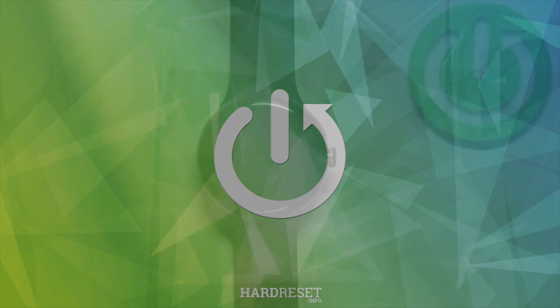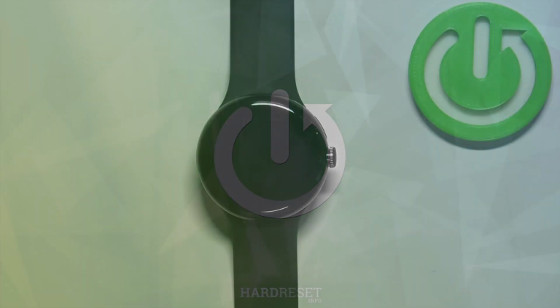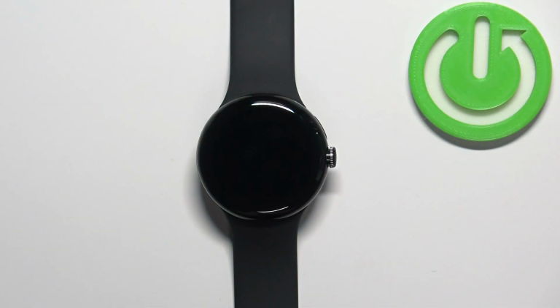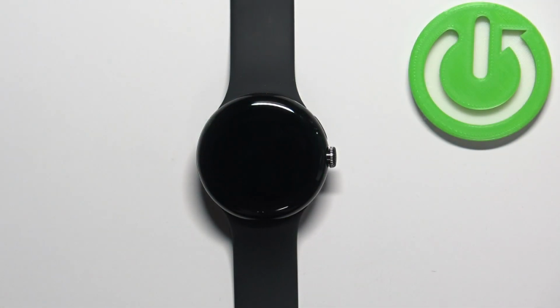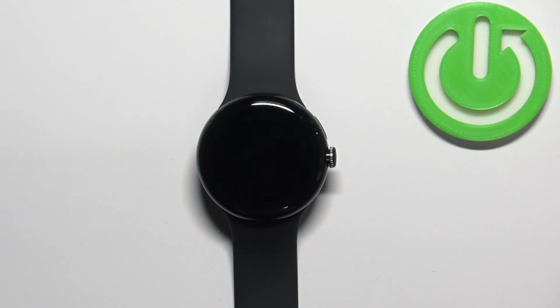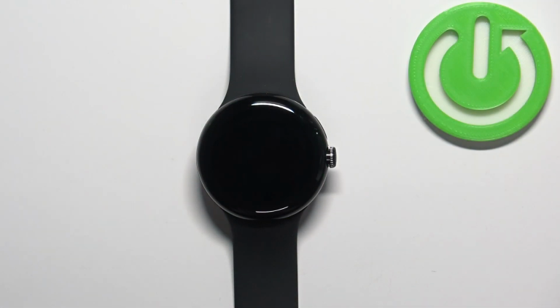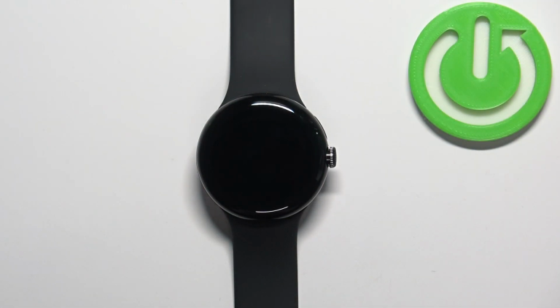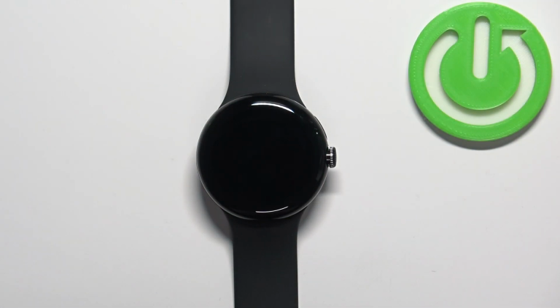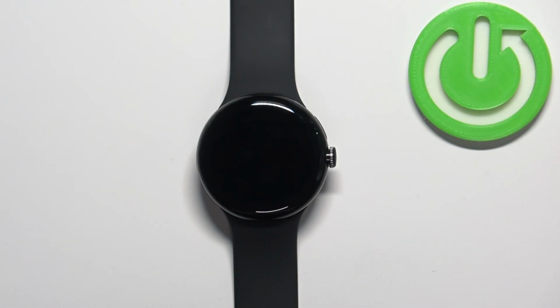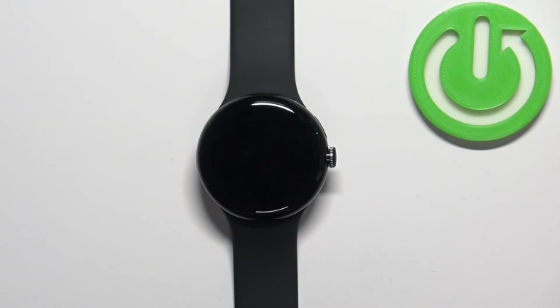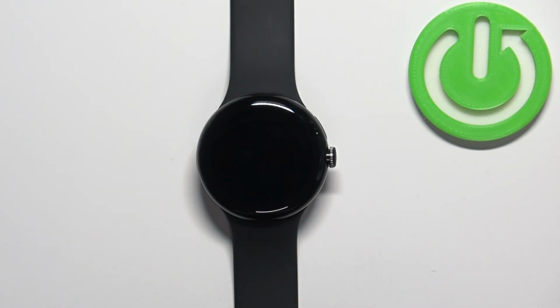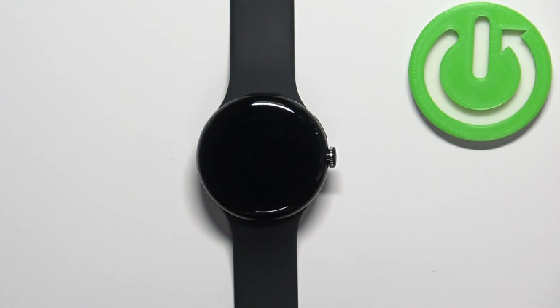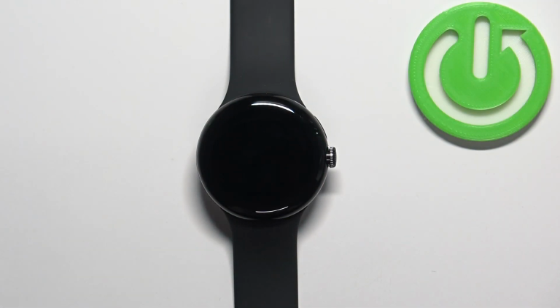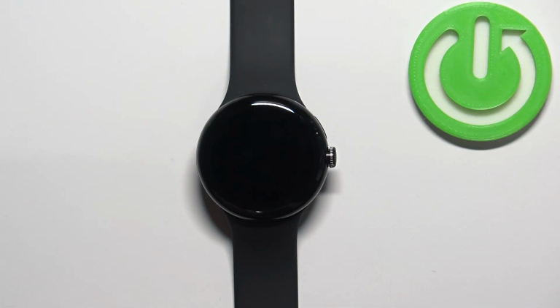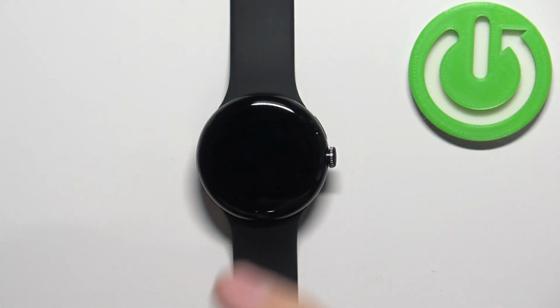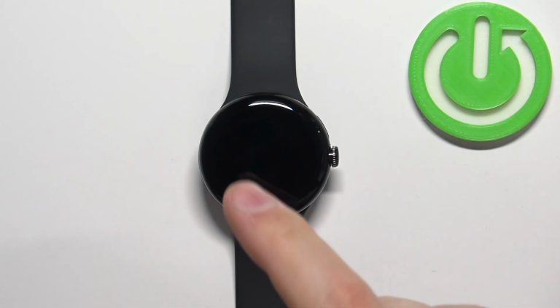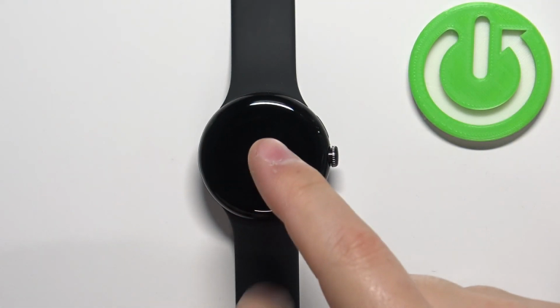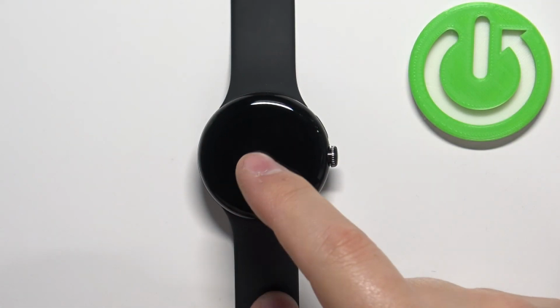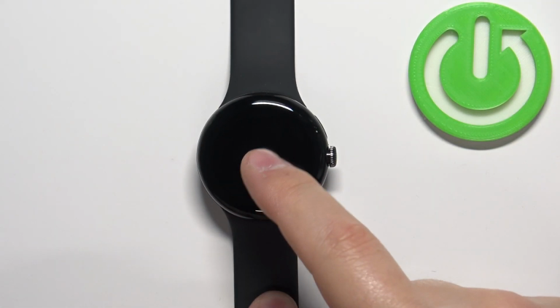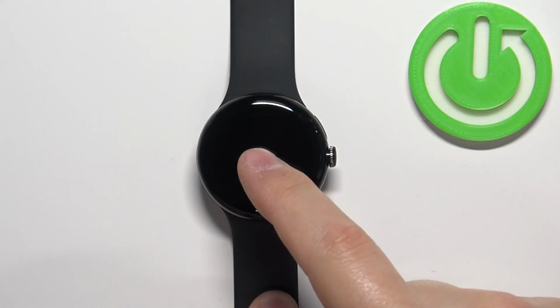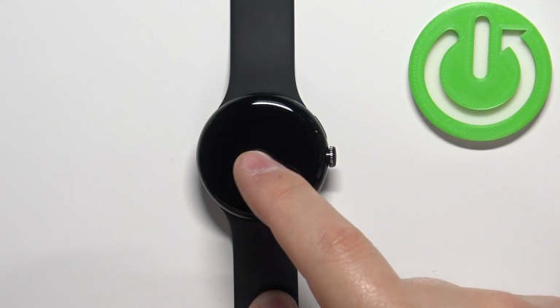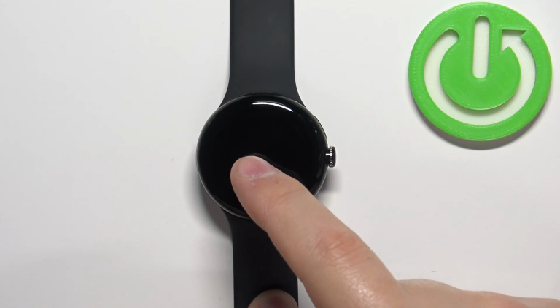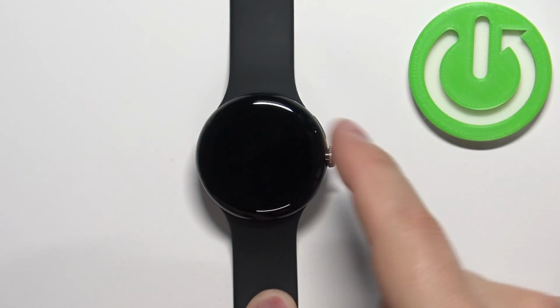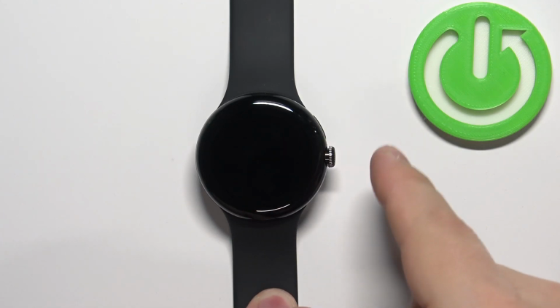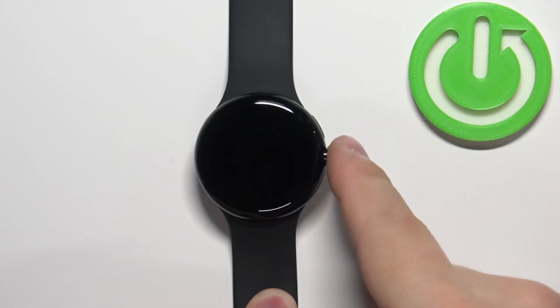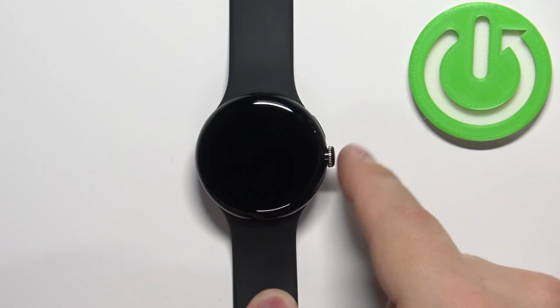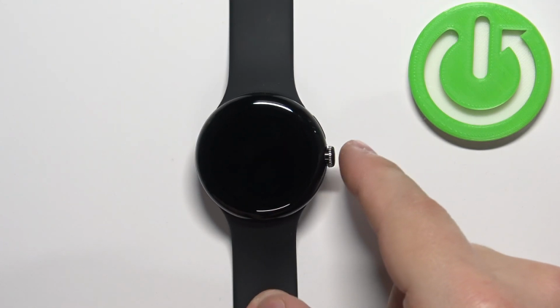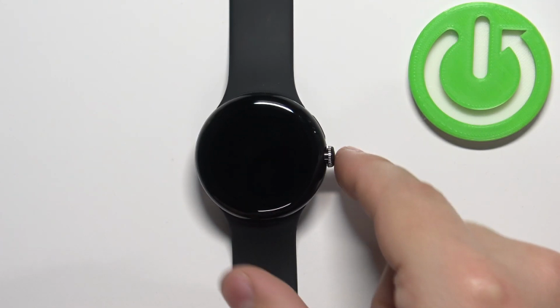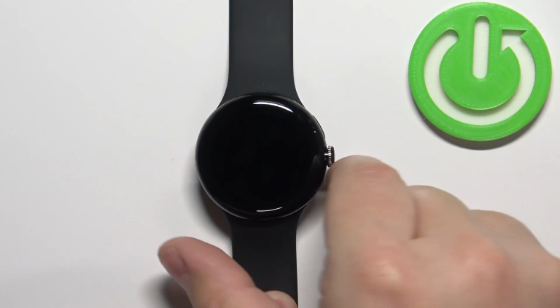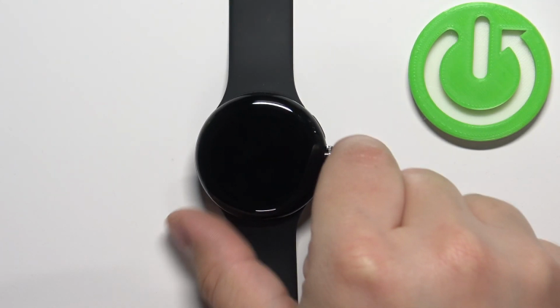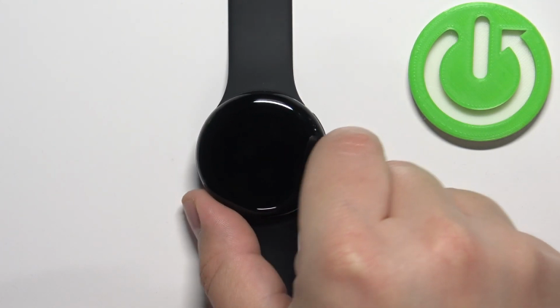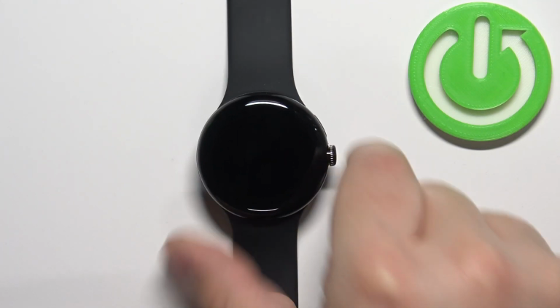First we need to wake up the screen on our watch, and you can do it by tapping on the screen or by pressing the crown button.